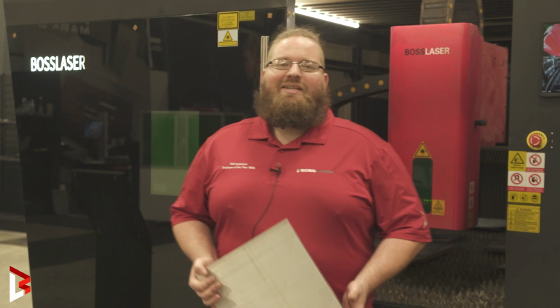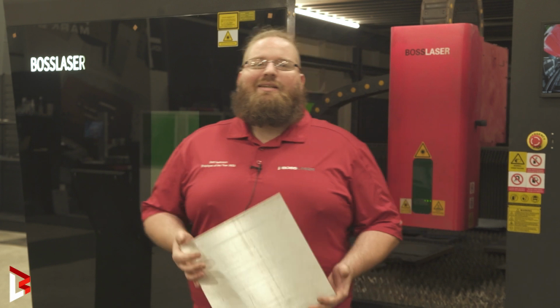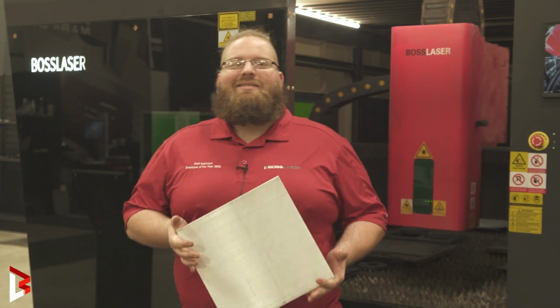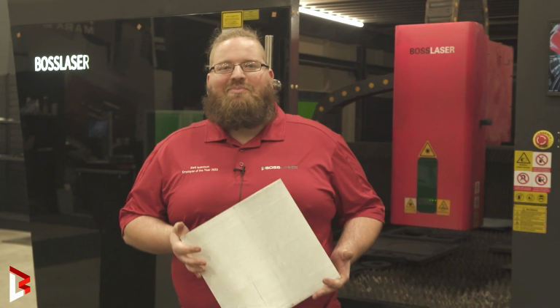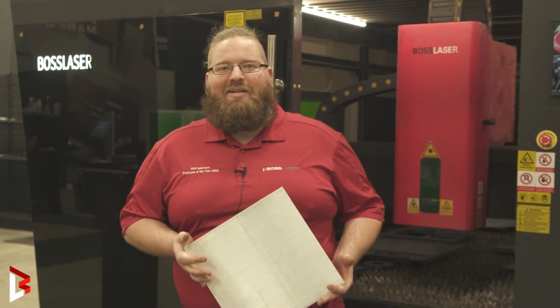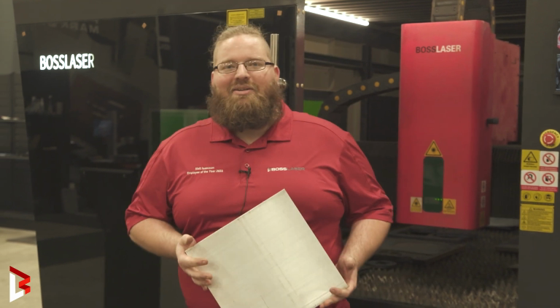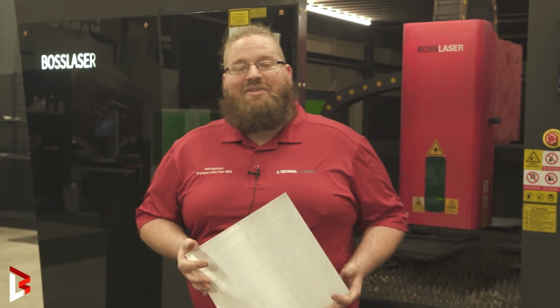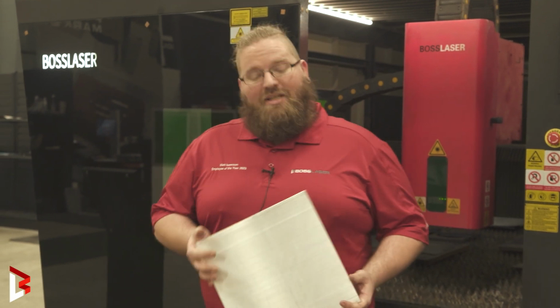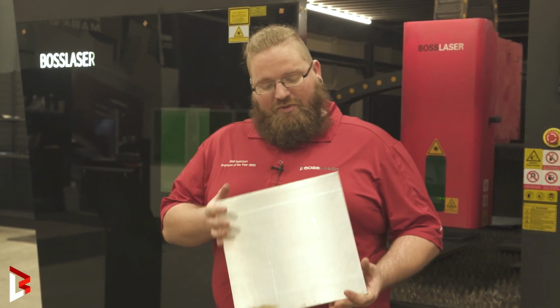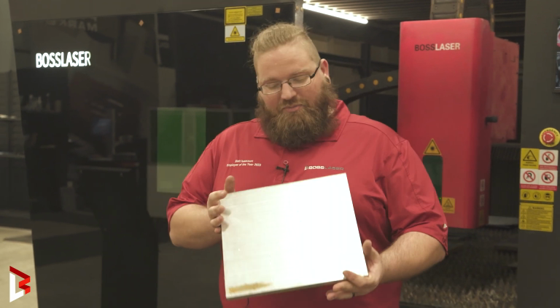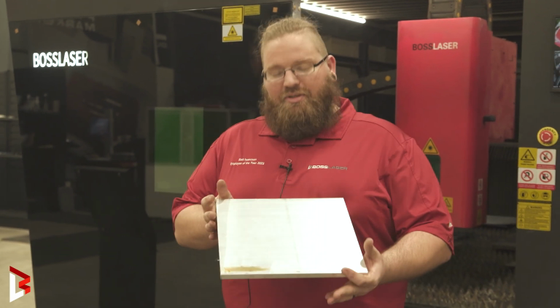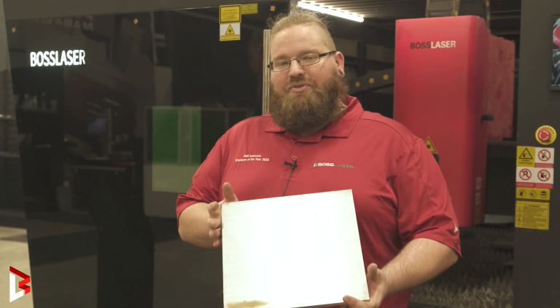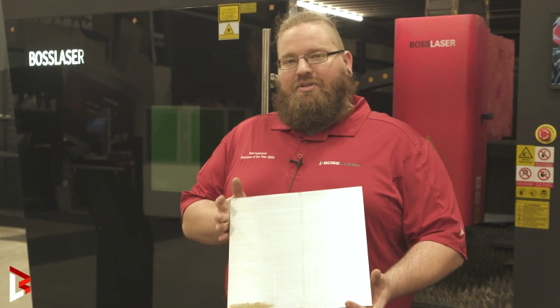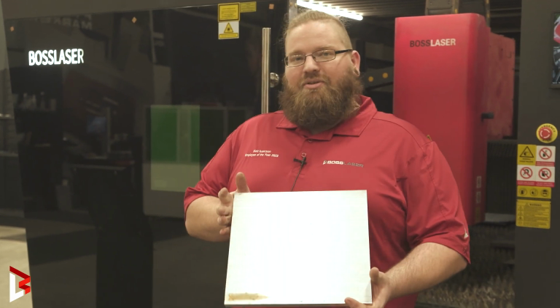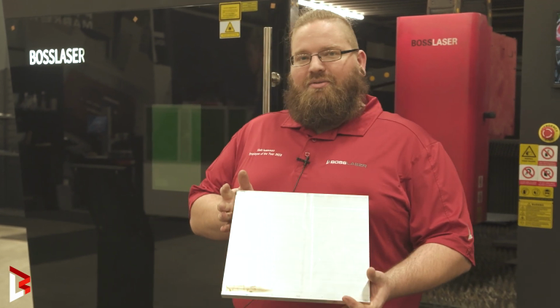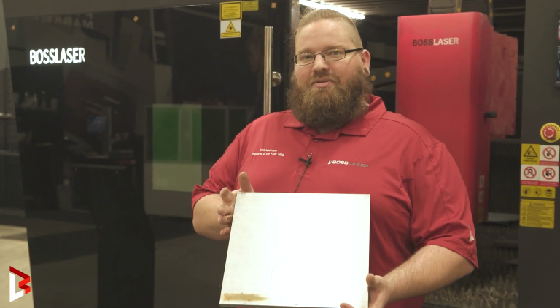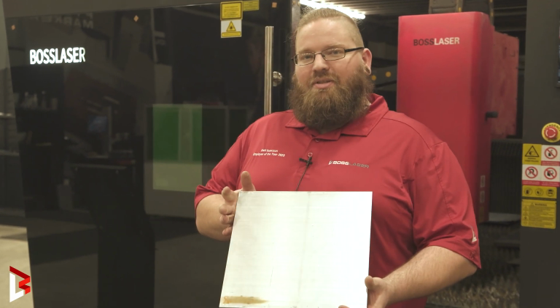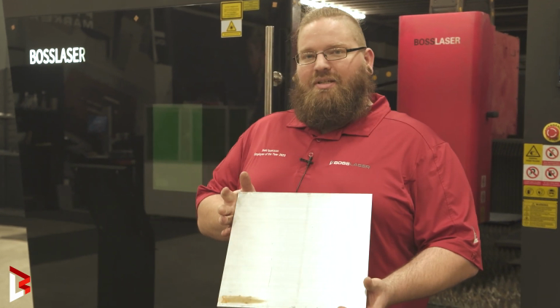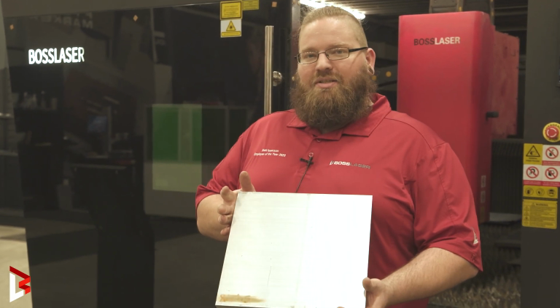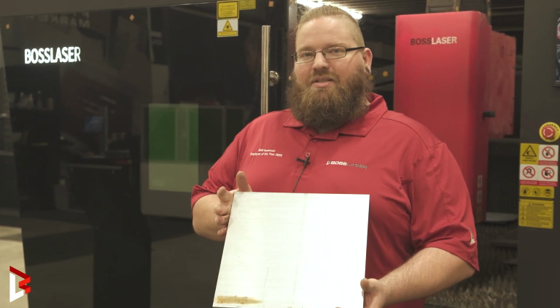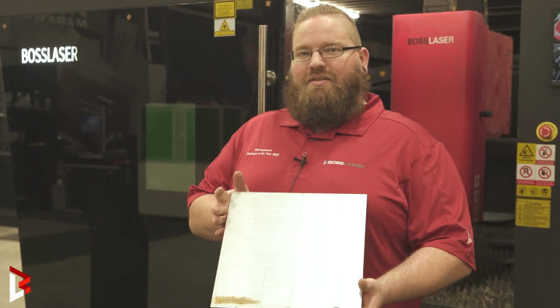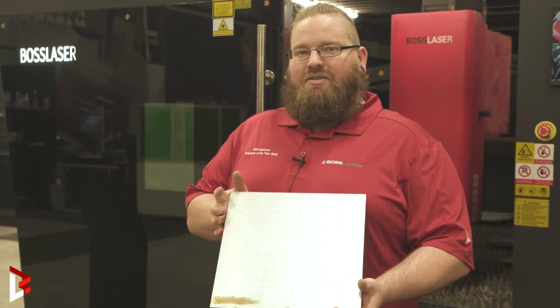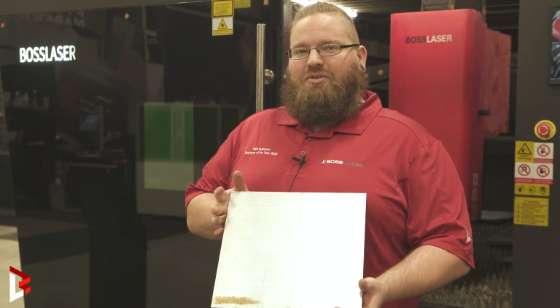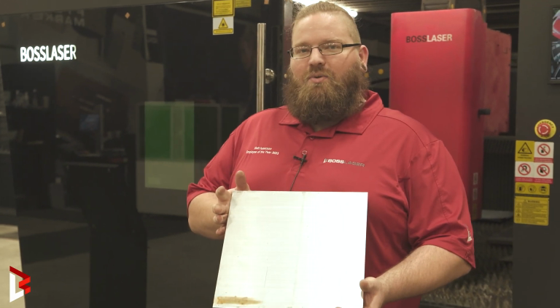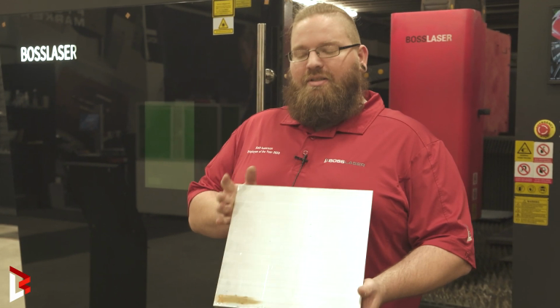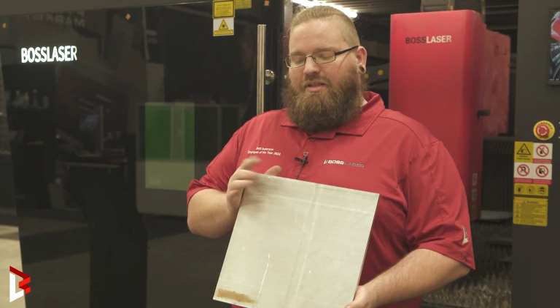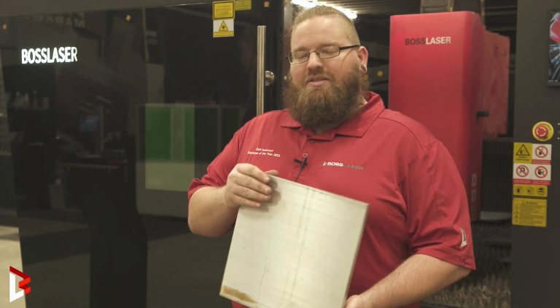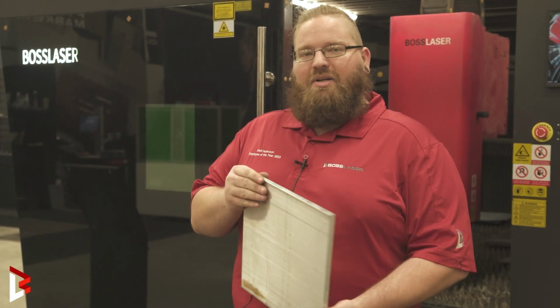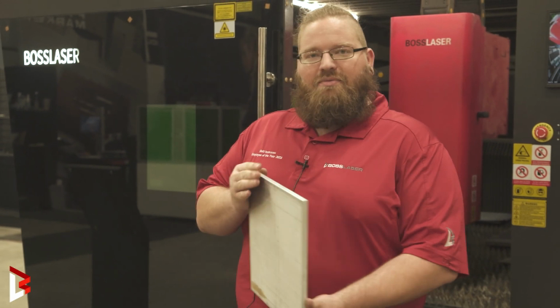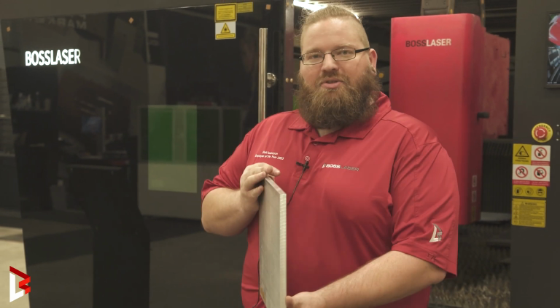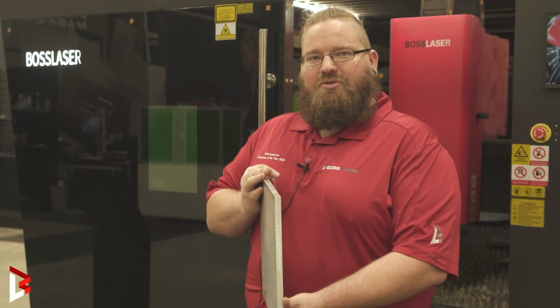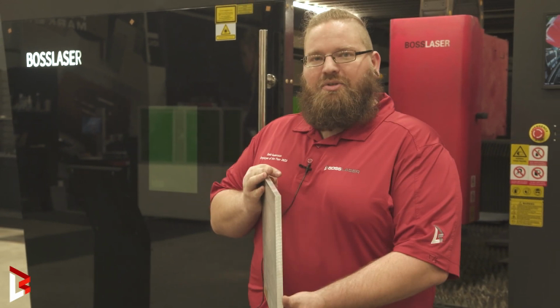Hey guys, it's Matt here and today we're going to be using our EXT 6 Kilowatt to cut some half inch aluminum.